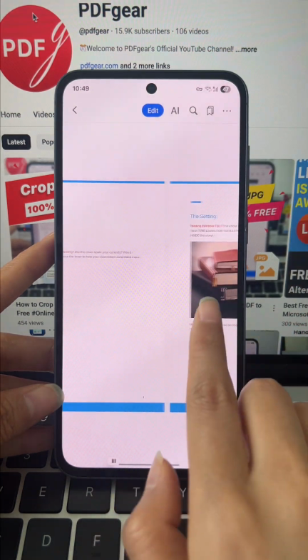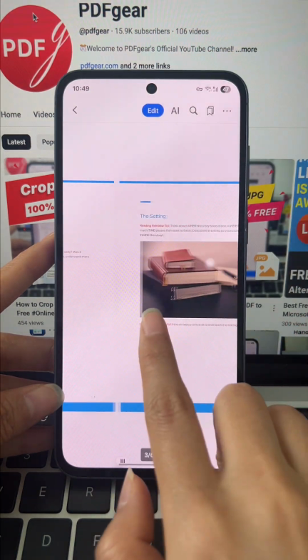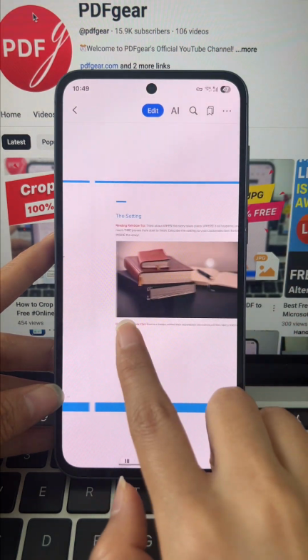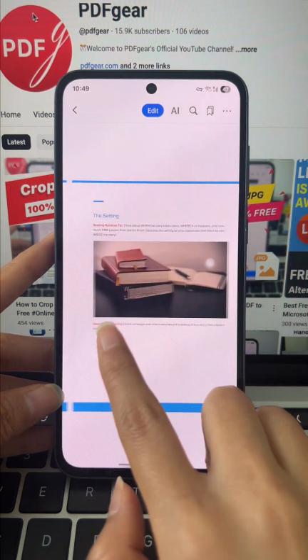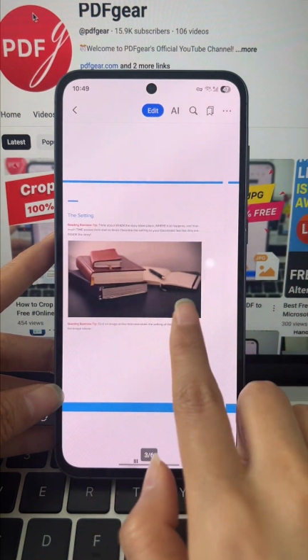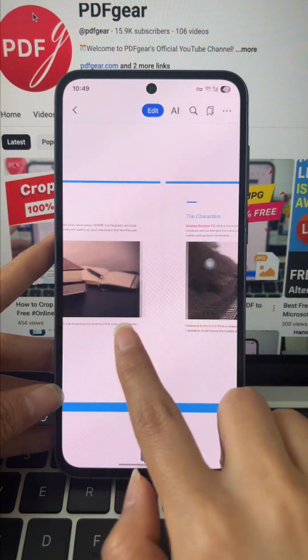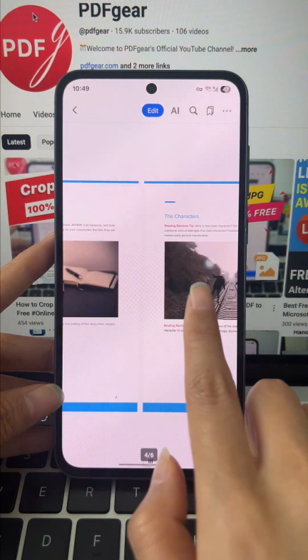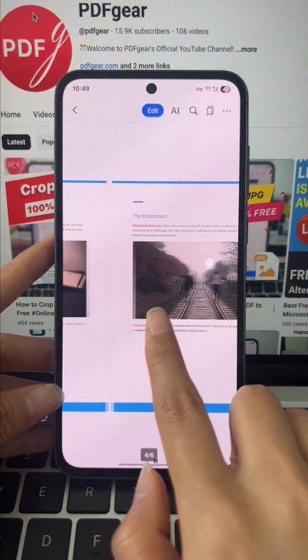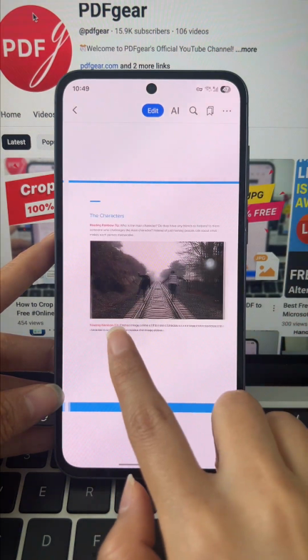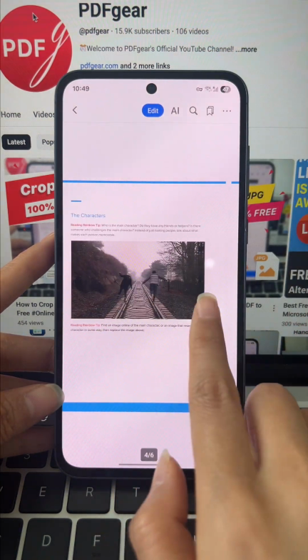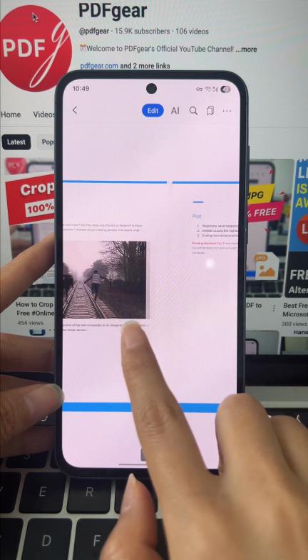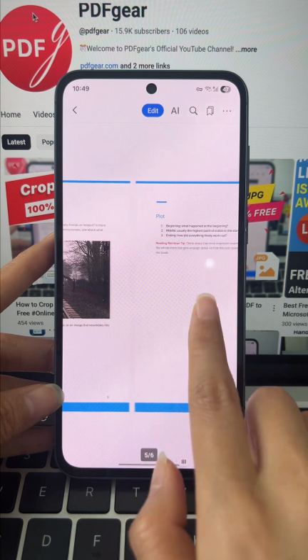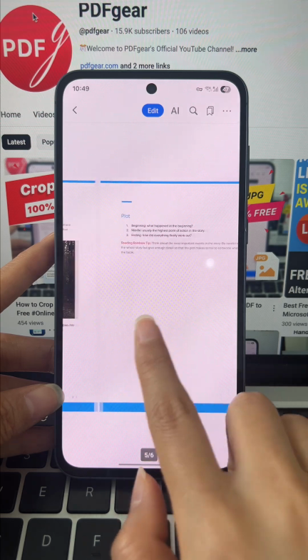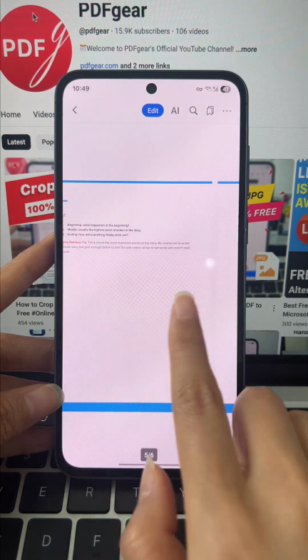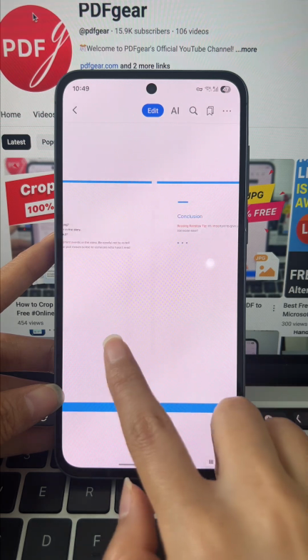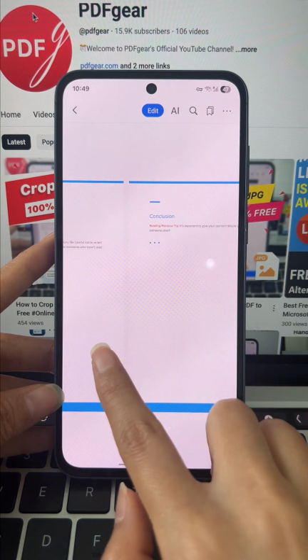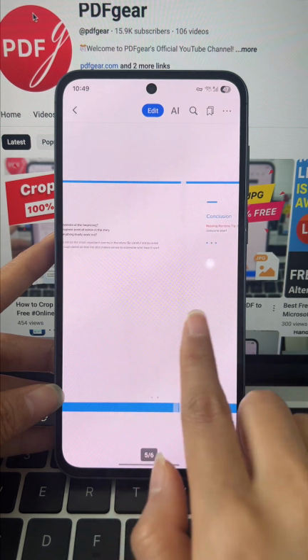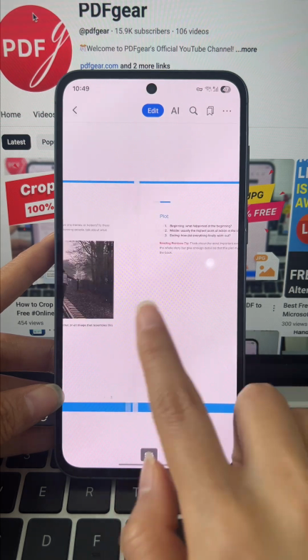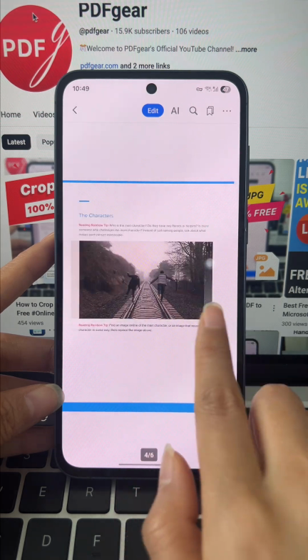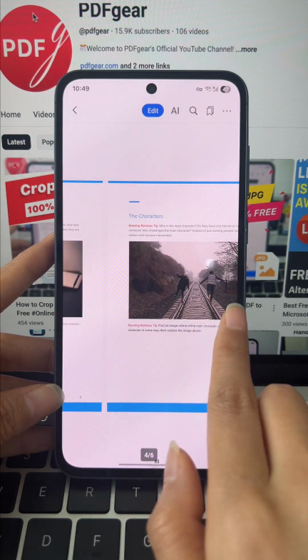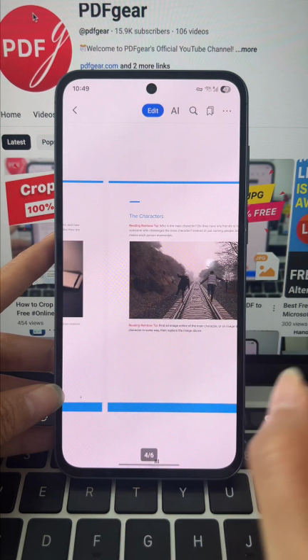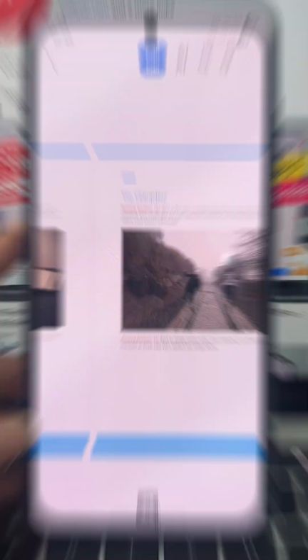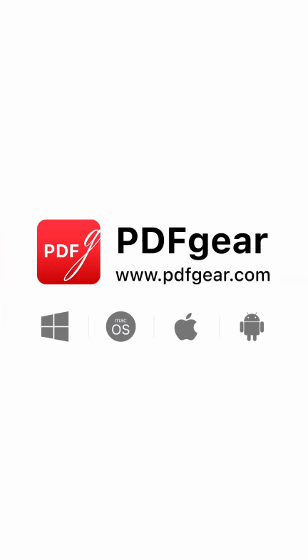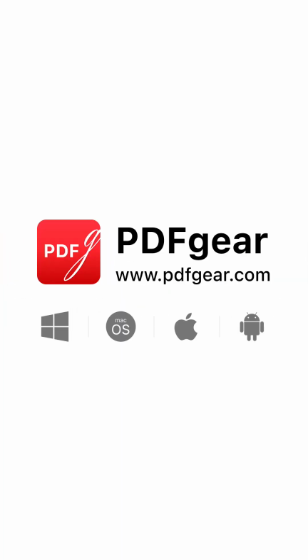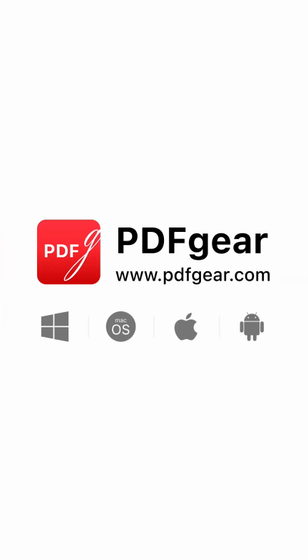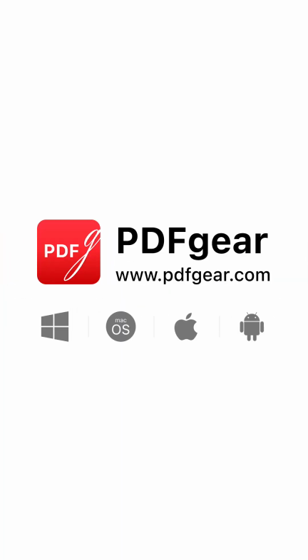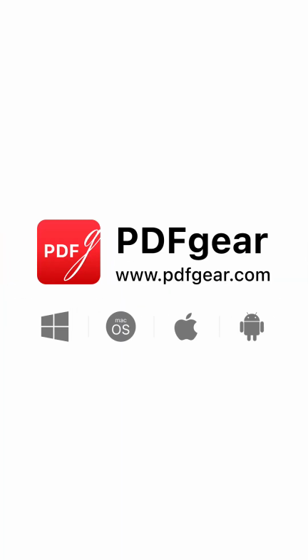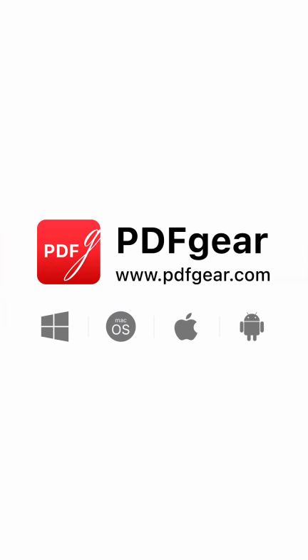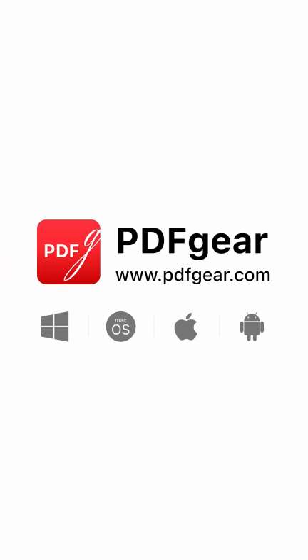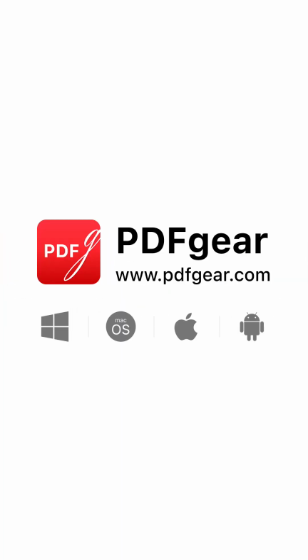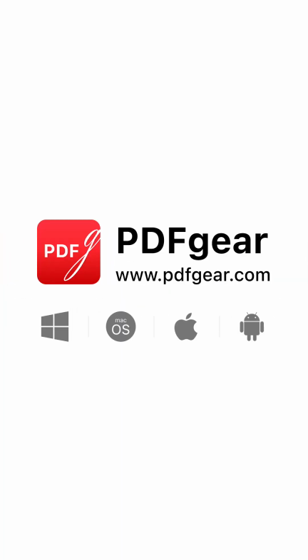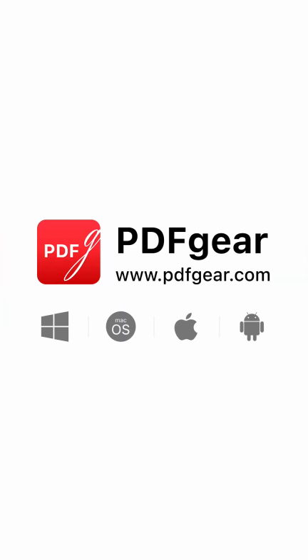PDF Gear makes it that easy. Download PDF Gear and give it a try. See you in the next video.